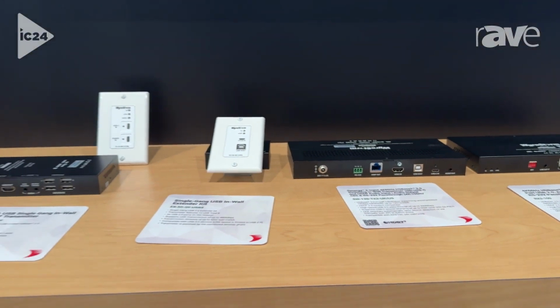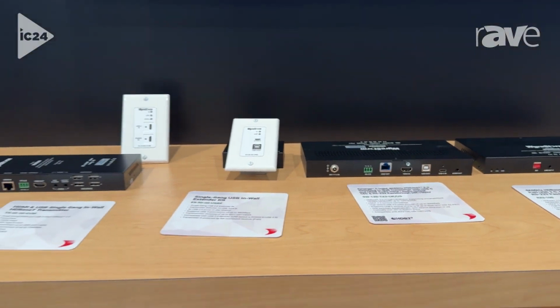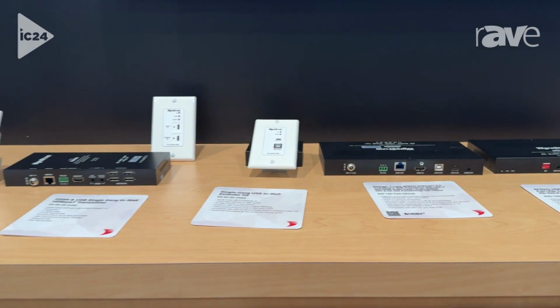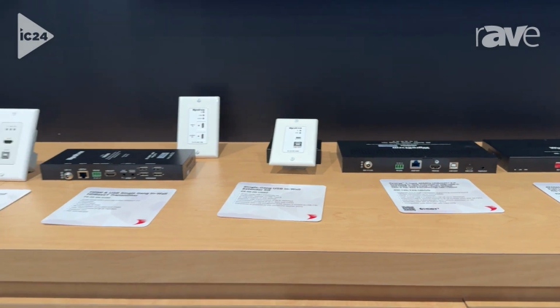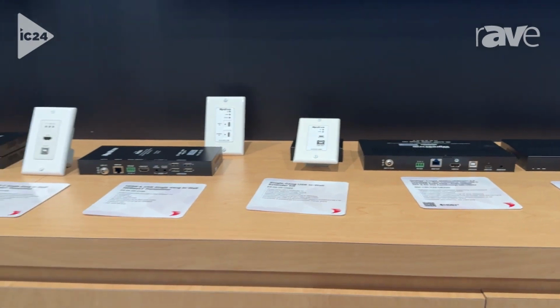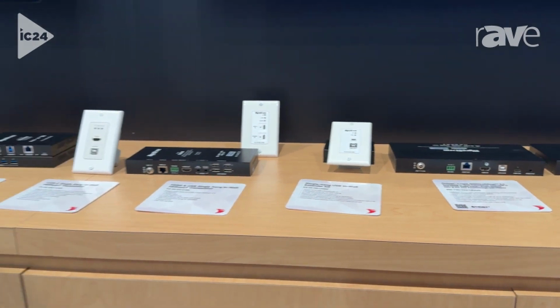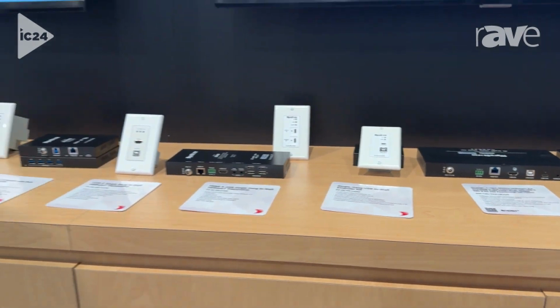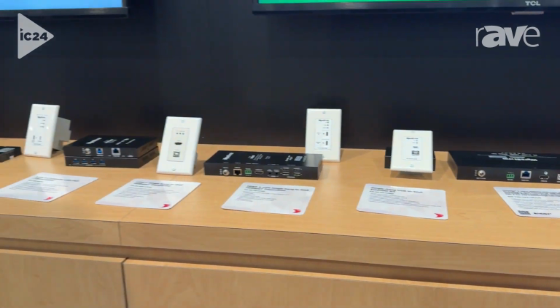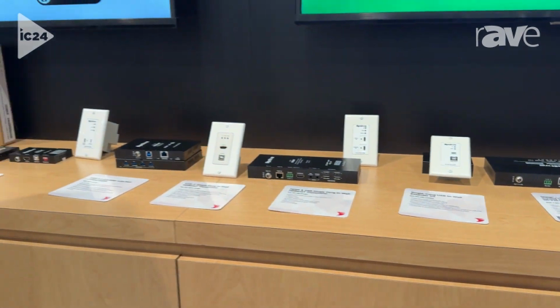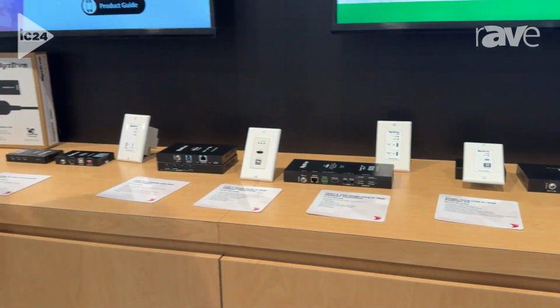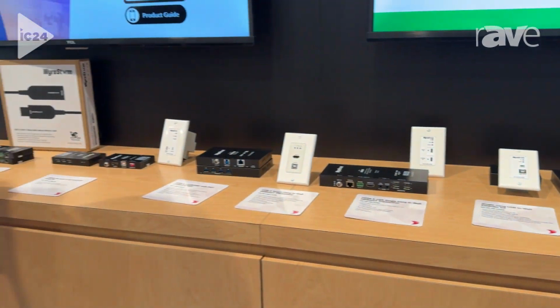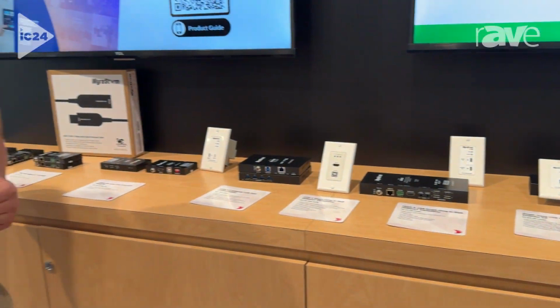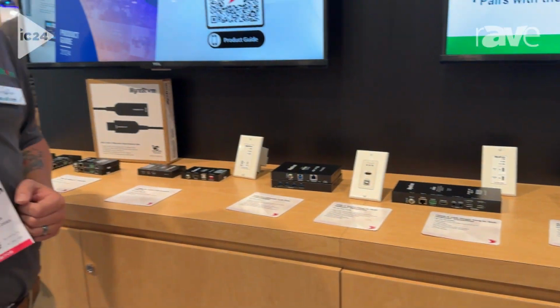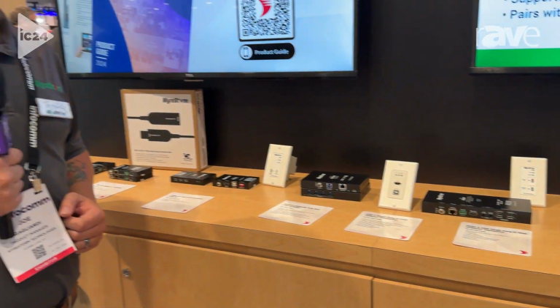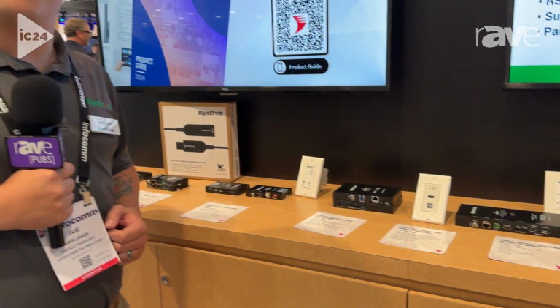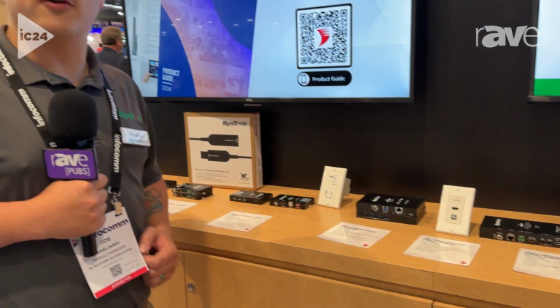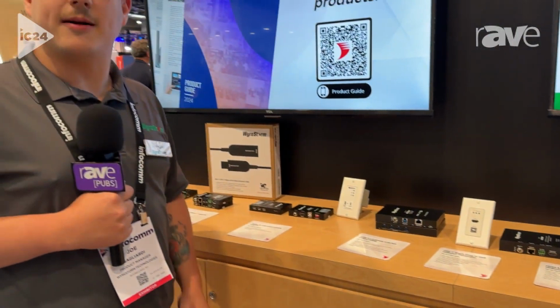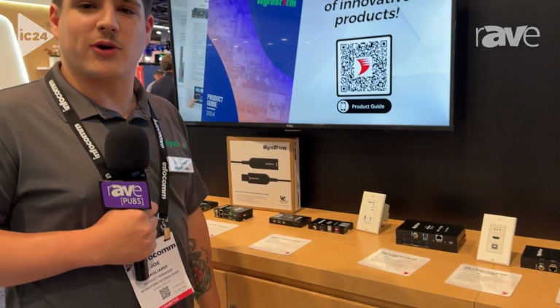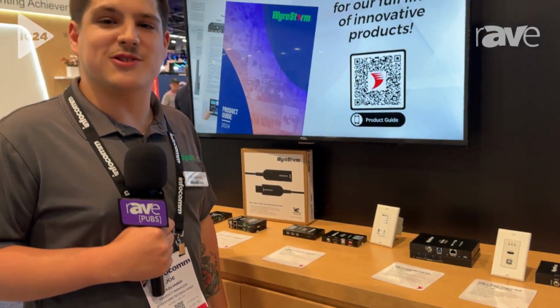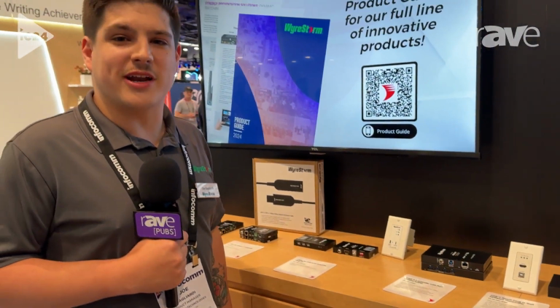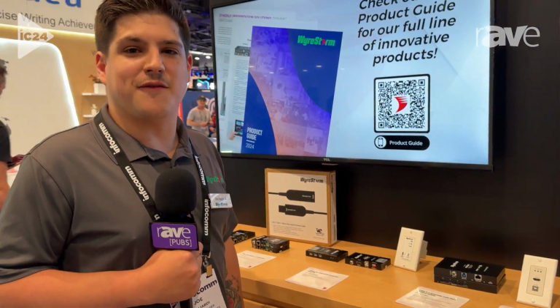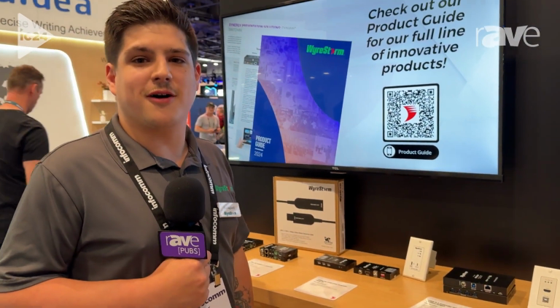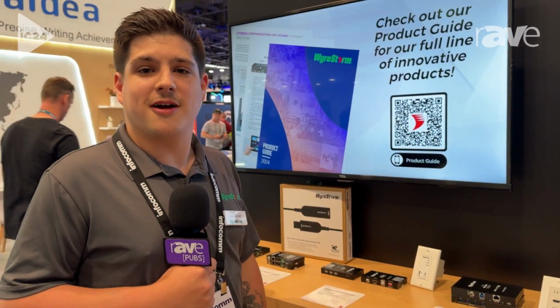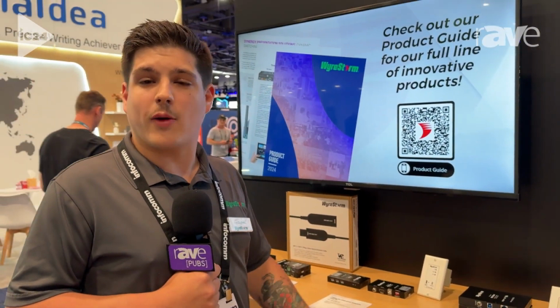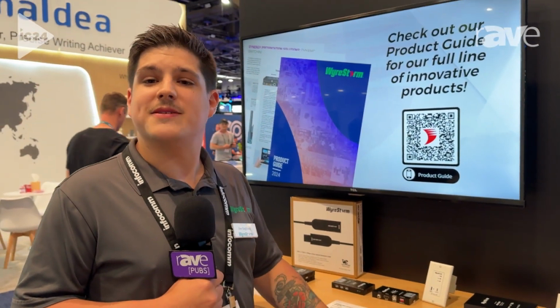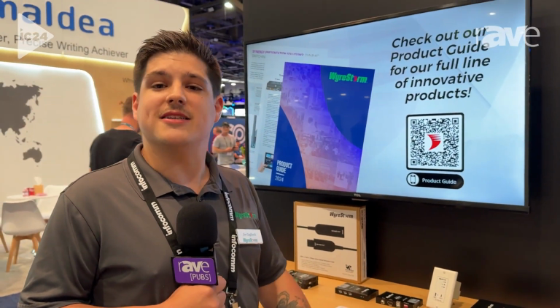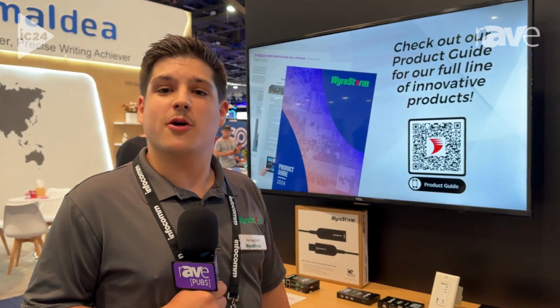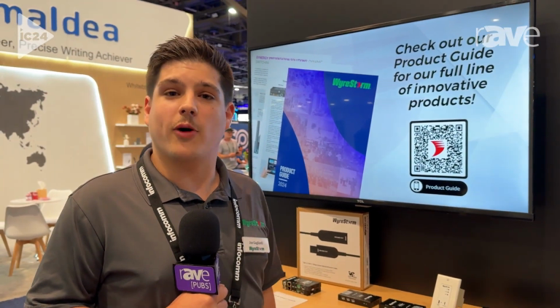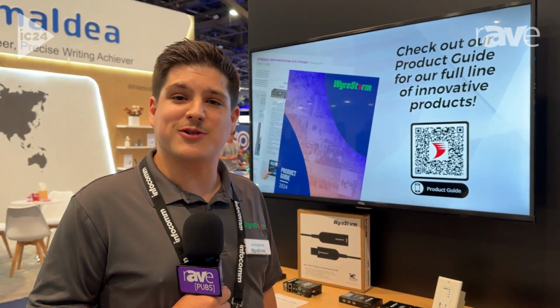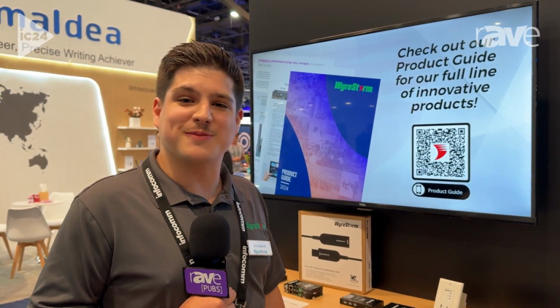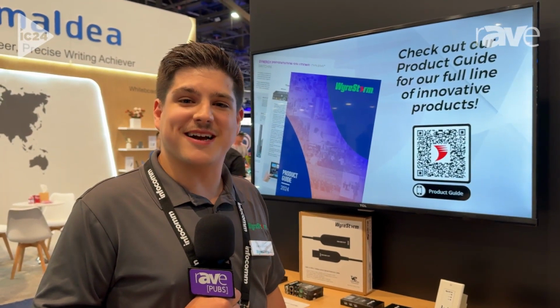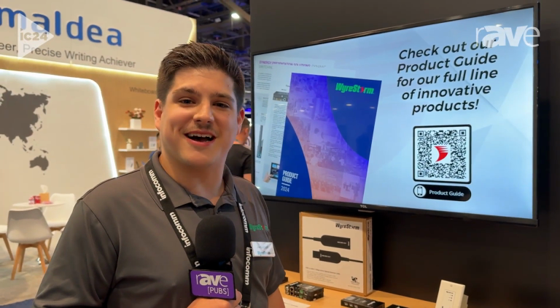We're WireStorm Technologies and we're at InfoComm 2024. Our website is WireStorm.com.